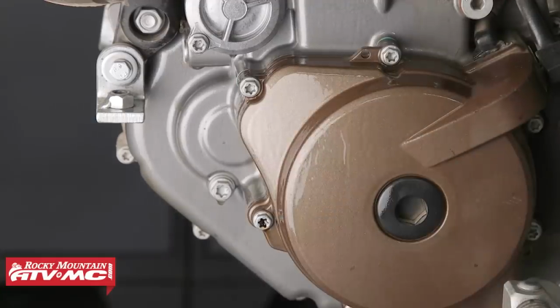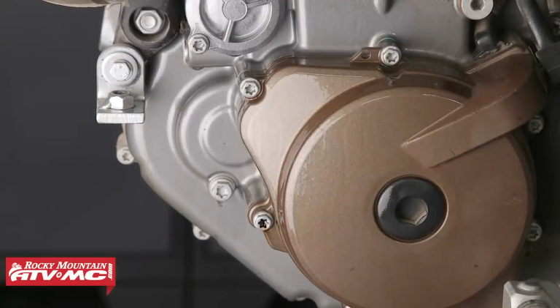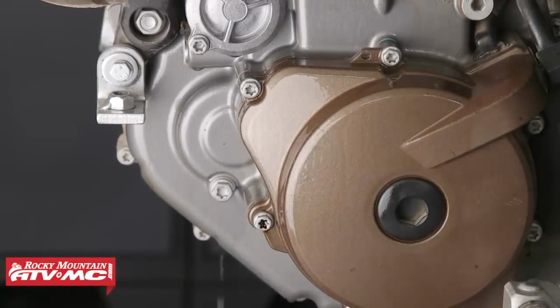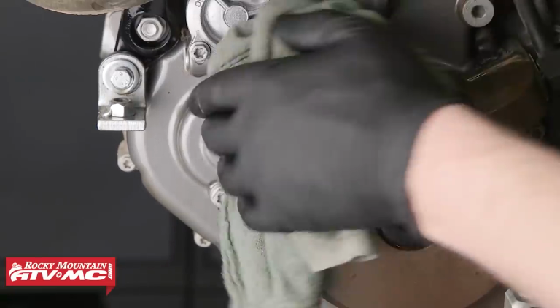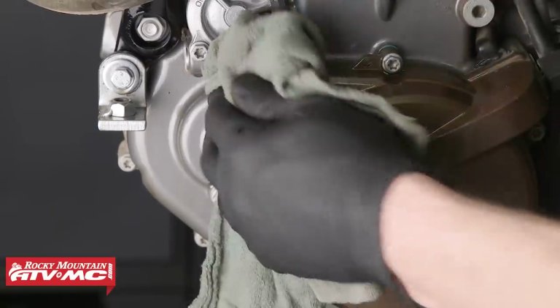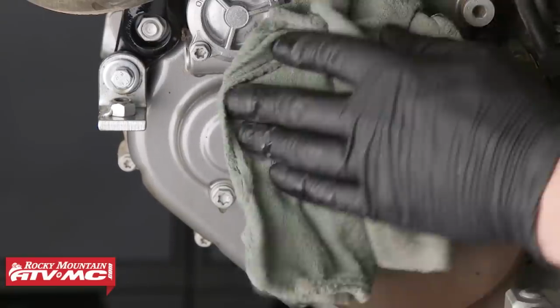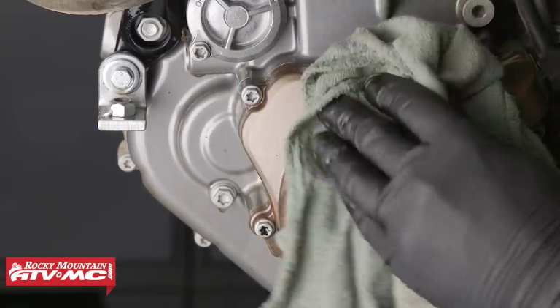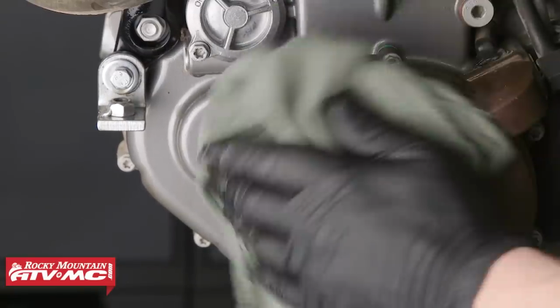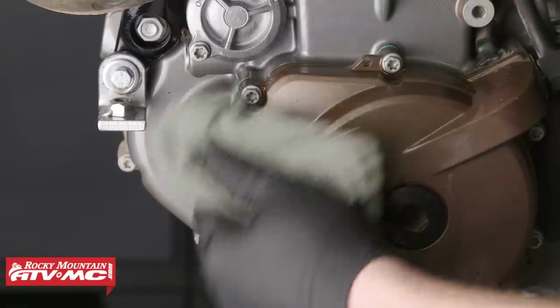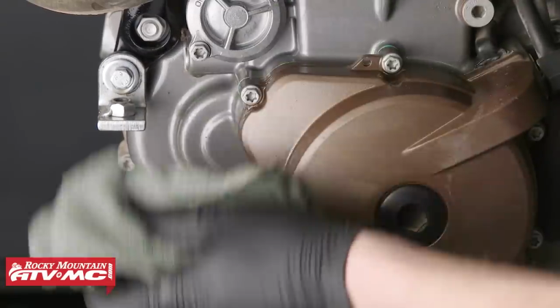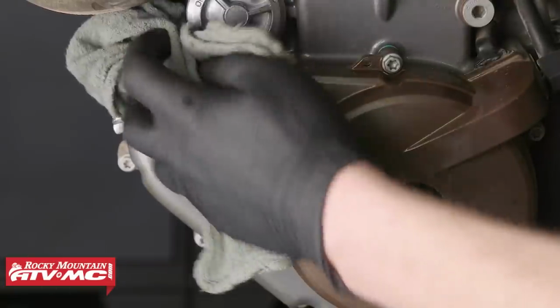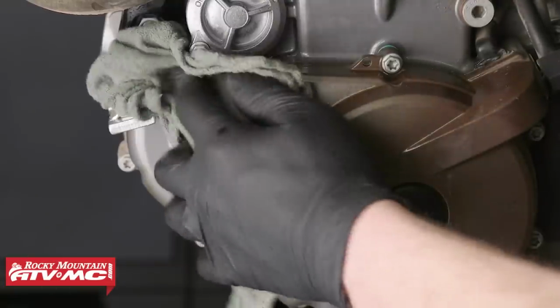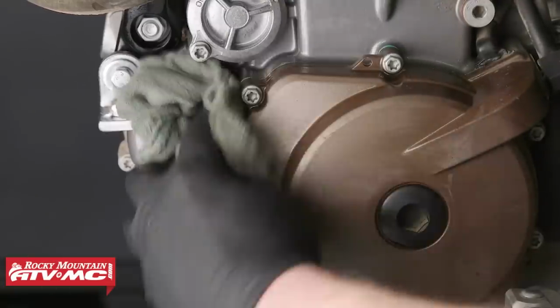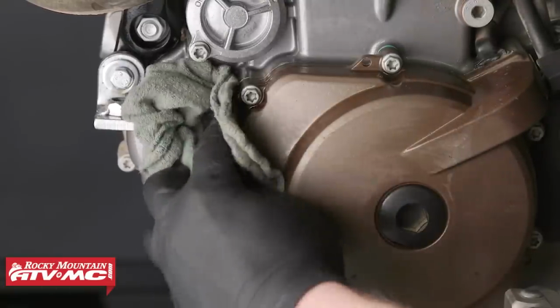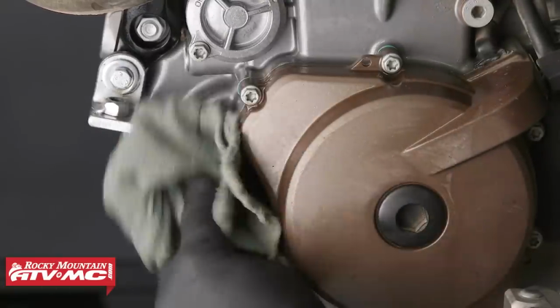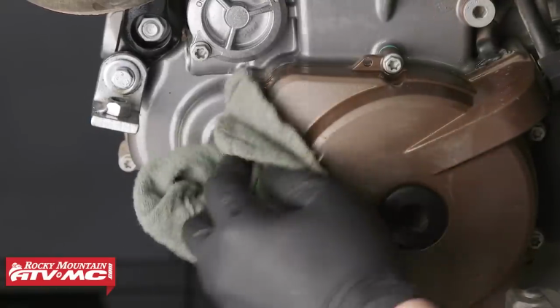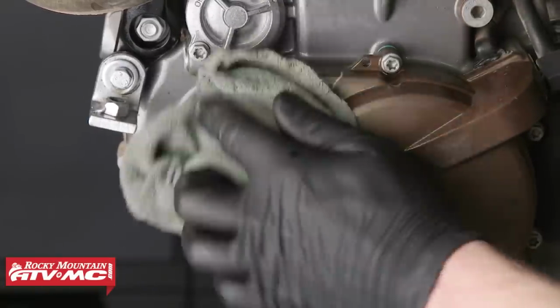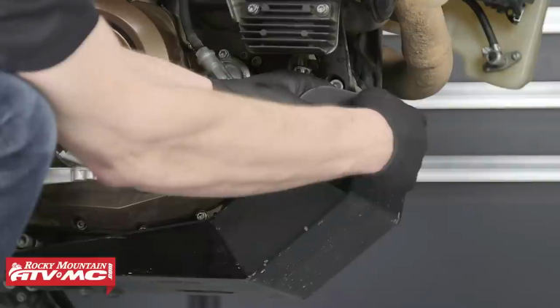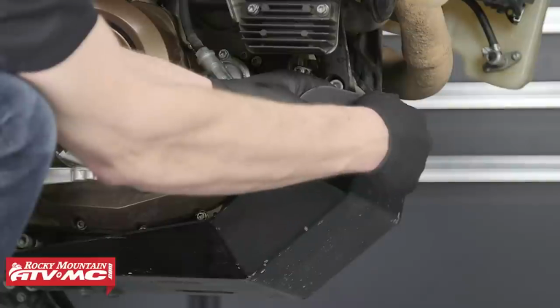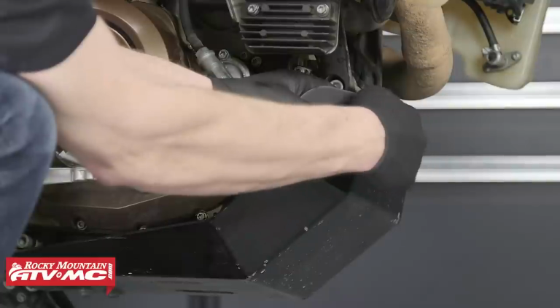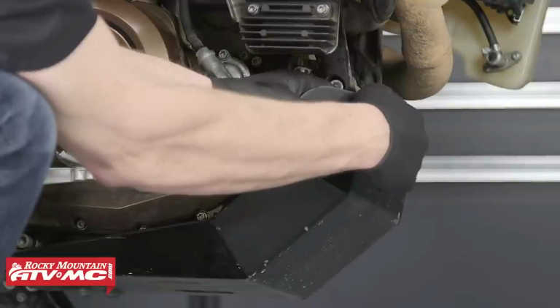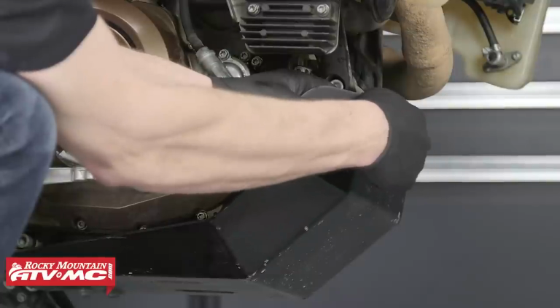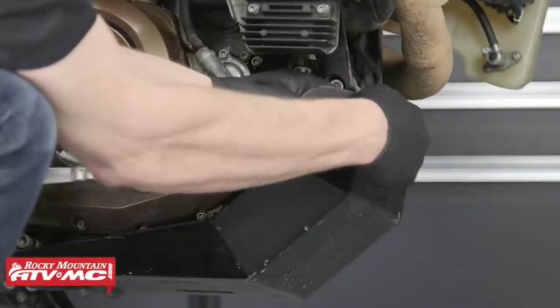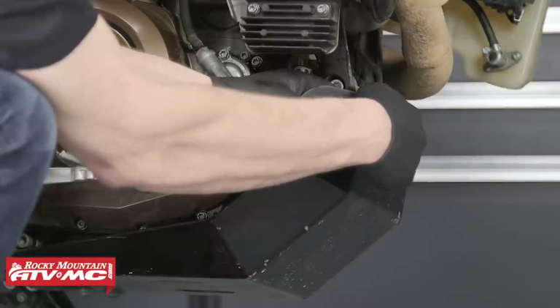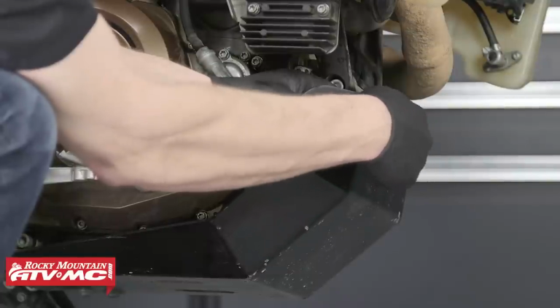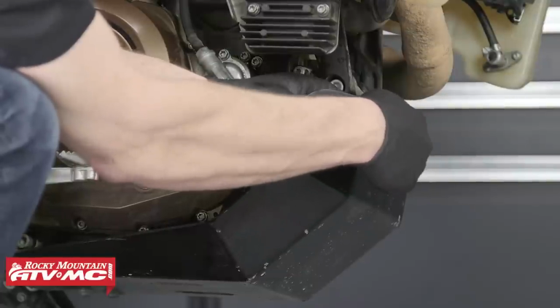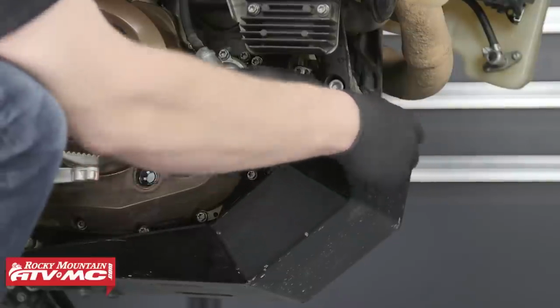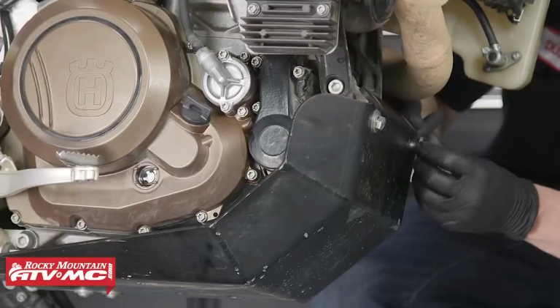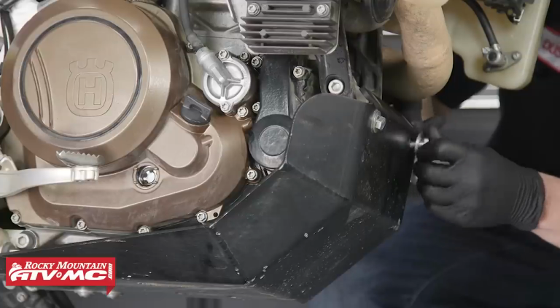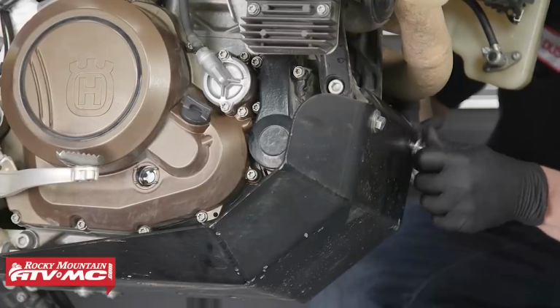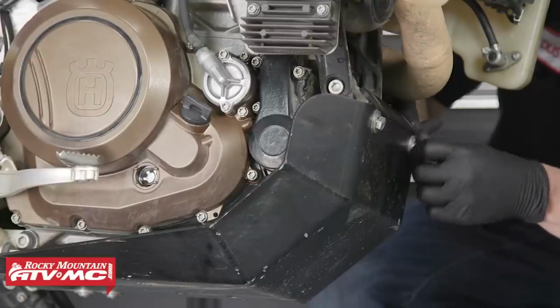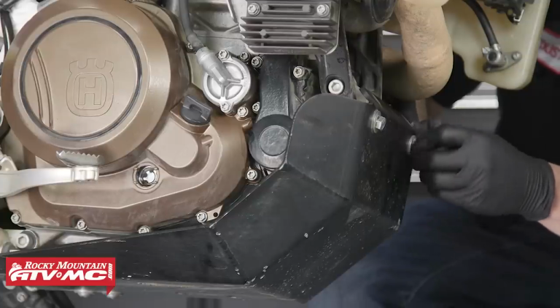Clean off any residual oil from the engine. Lastly, we can reinstall the engine guard or skid plate.